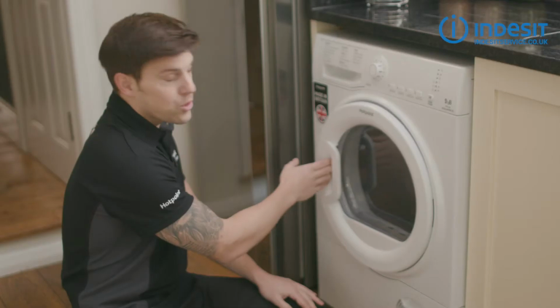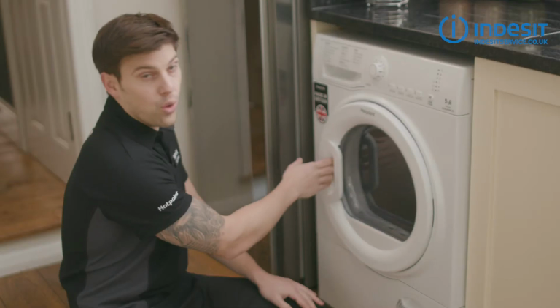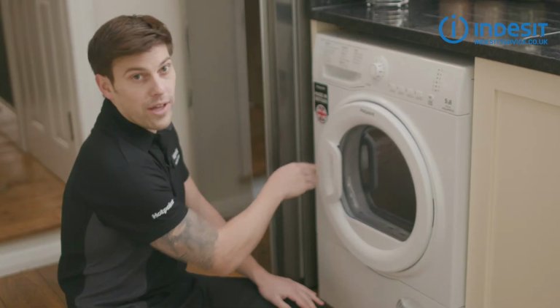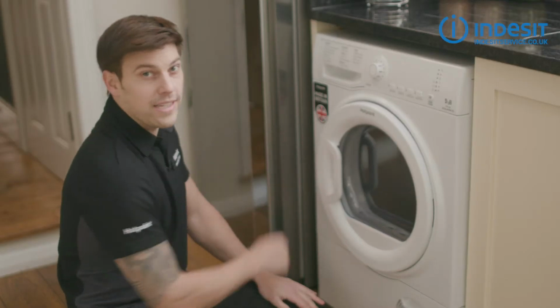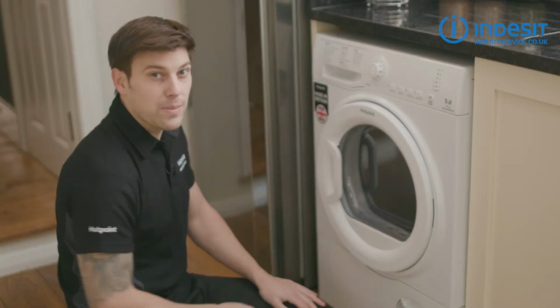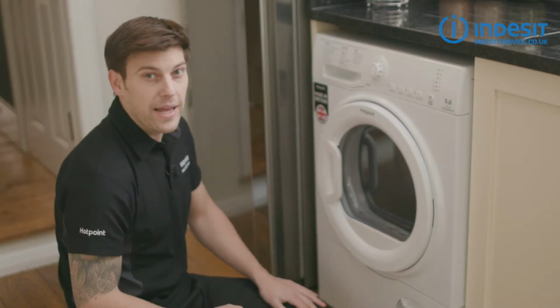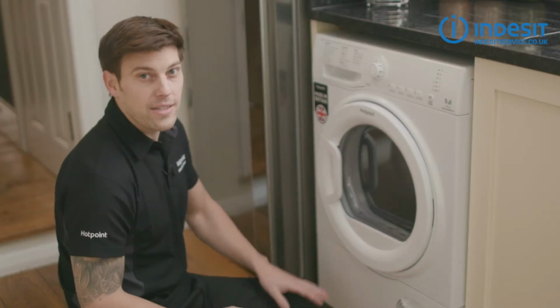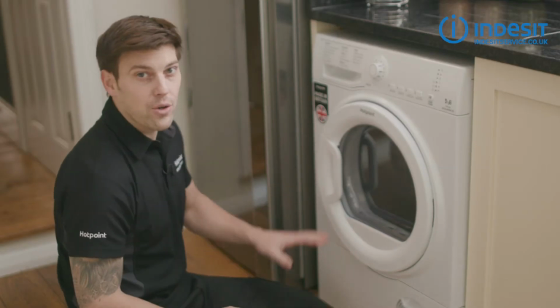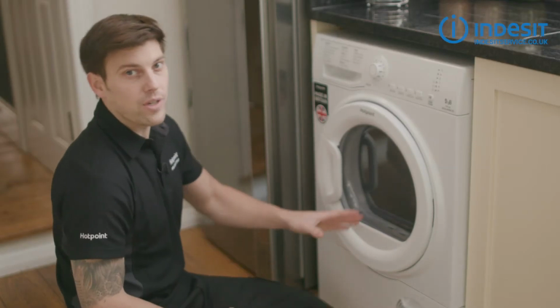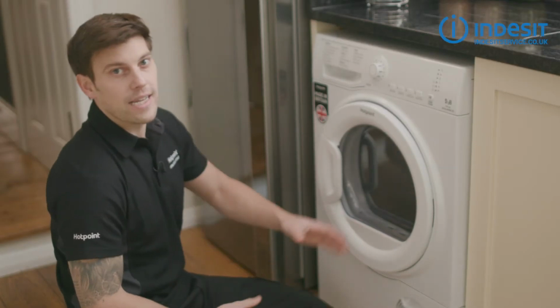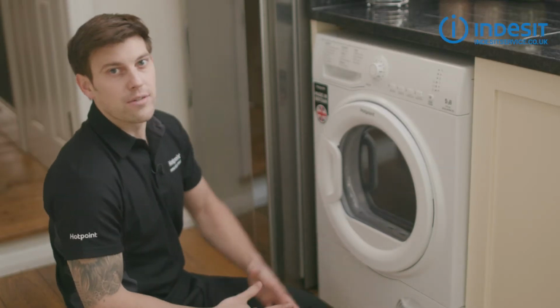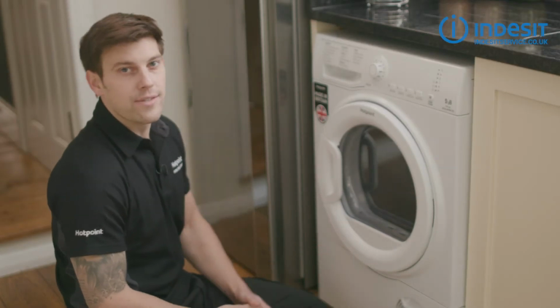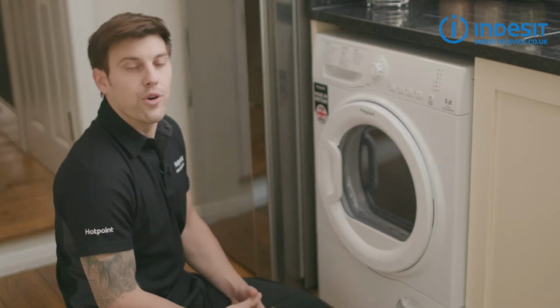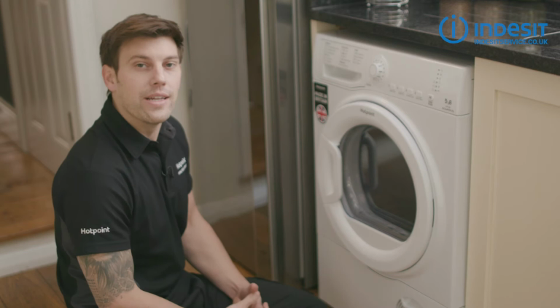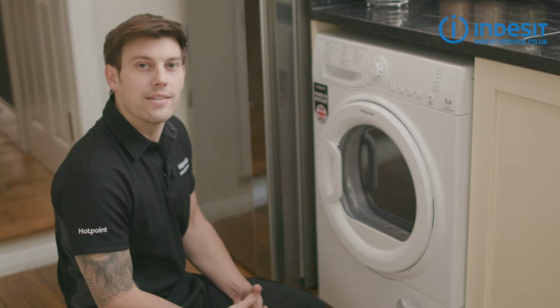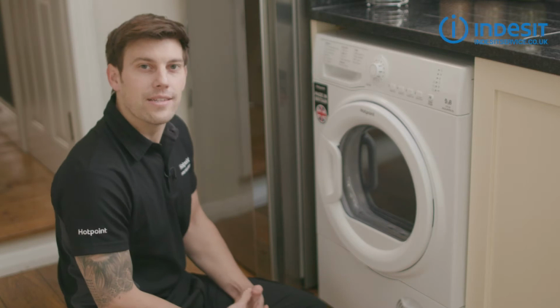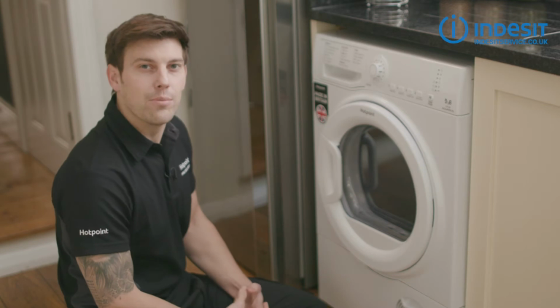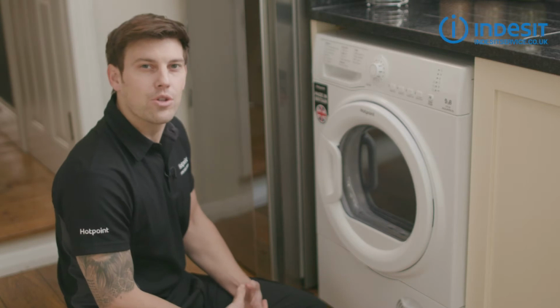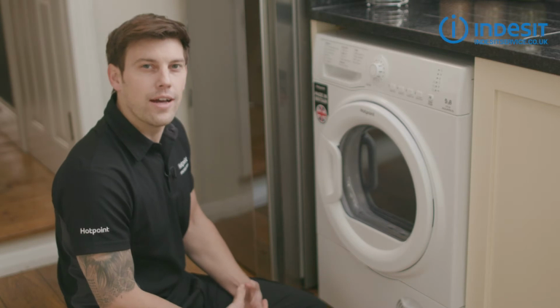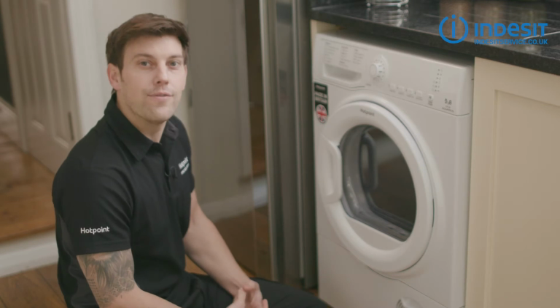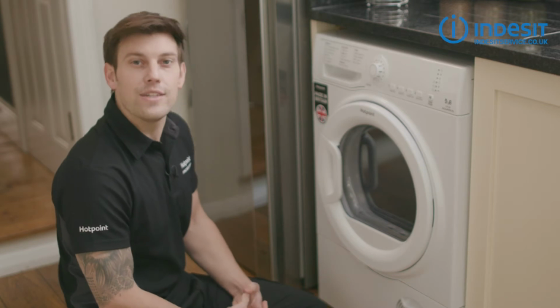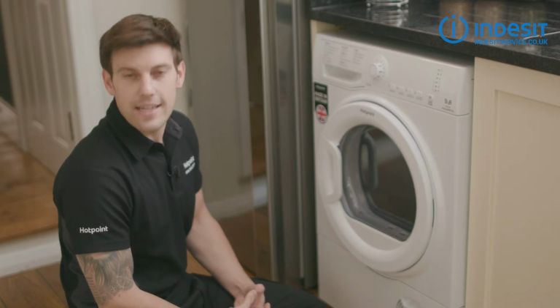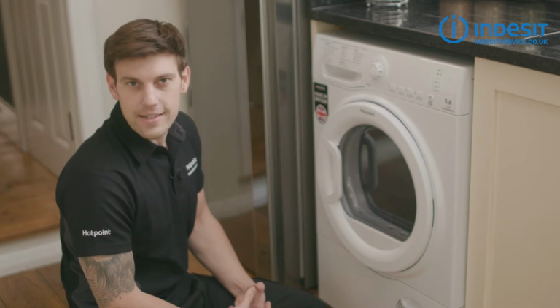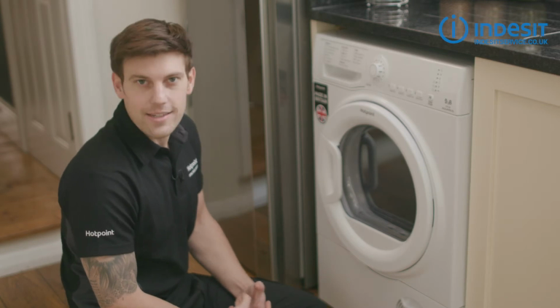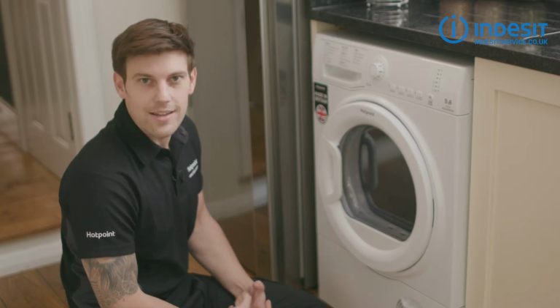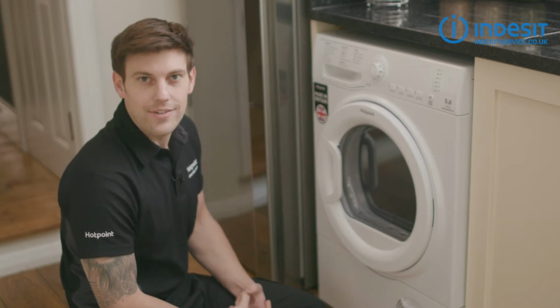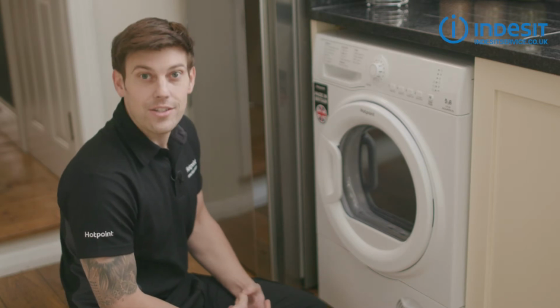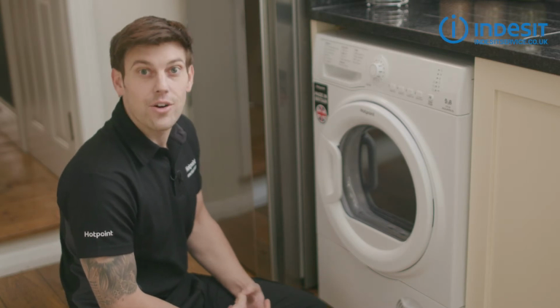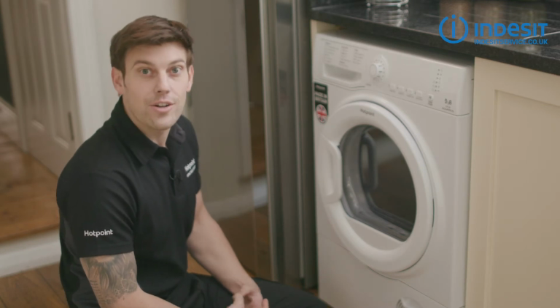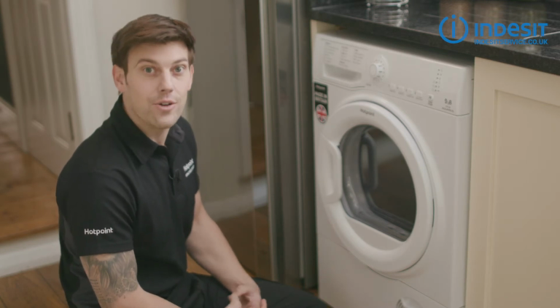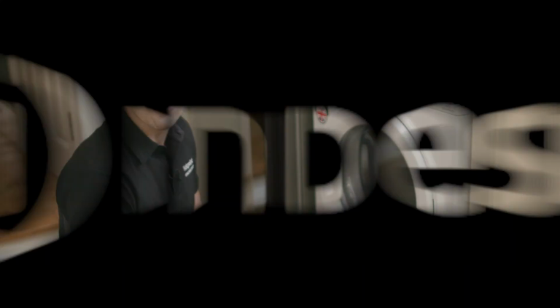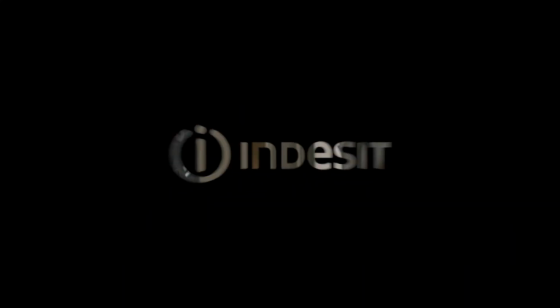To order any spares or accessories for your Indesit tumble dryer, visit indesitservice.co.uk.